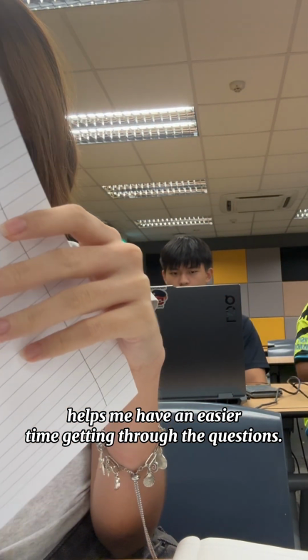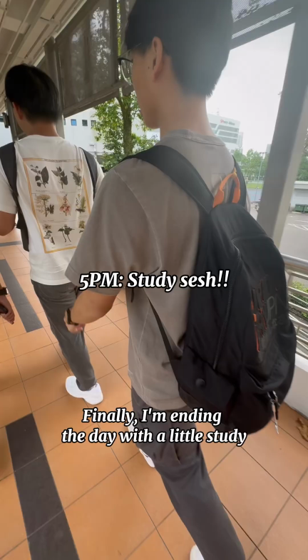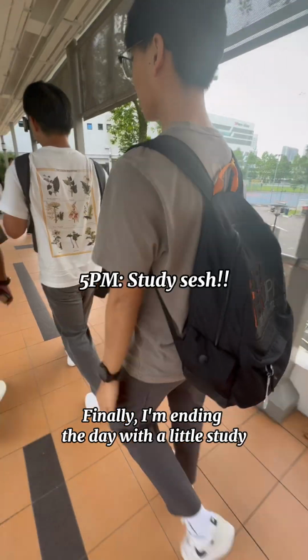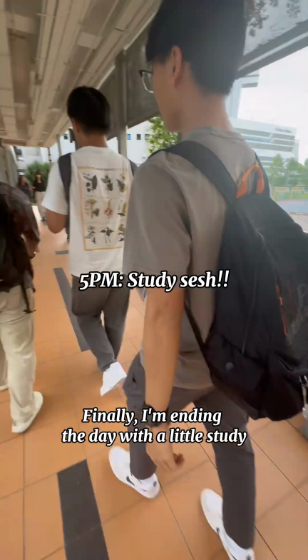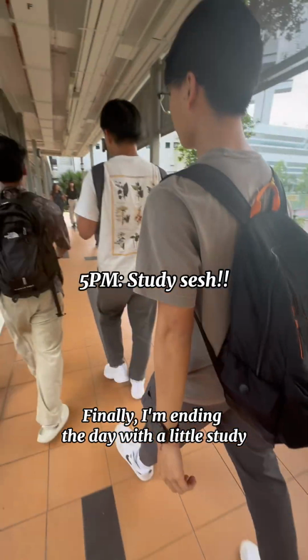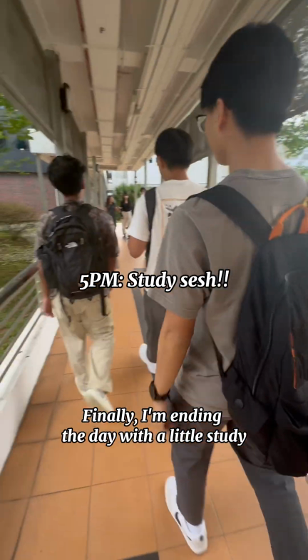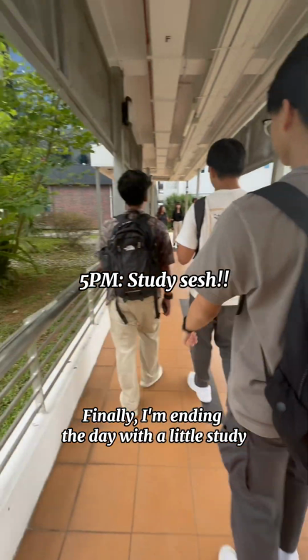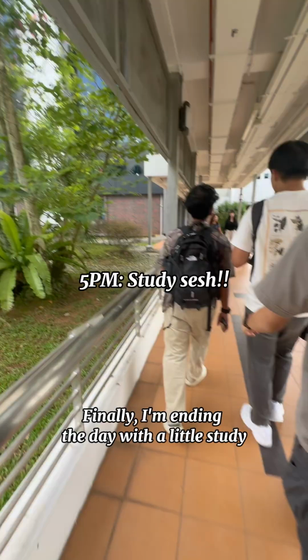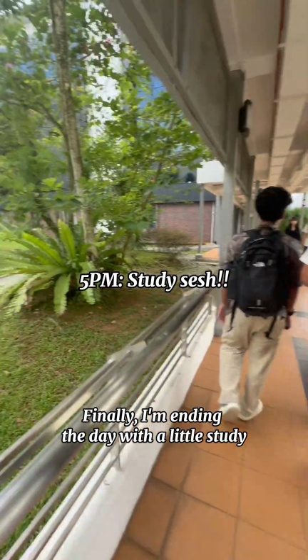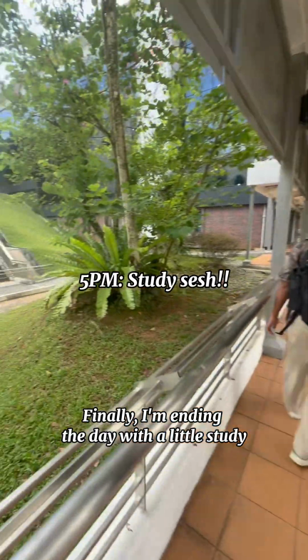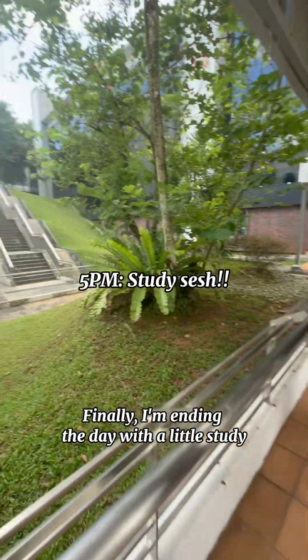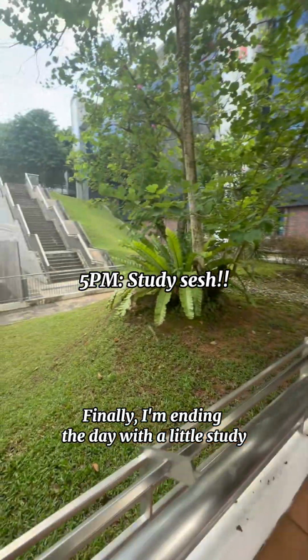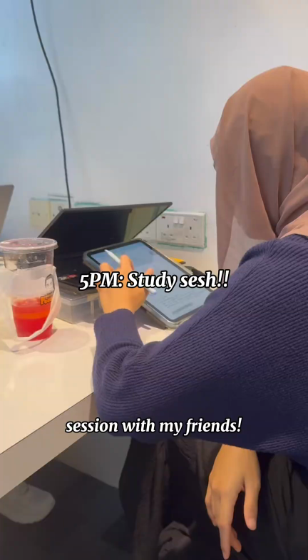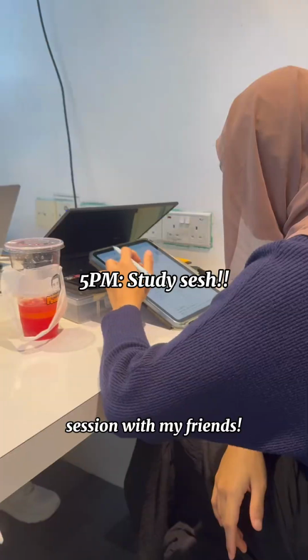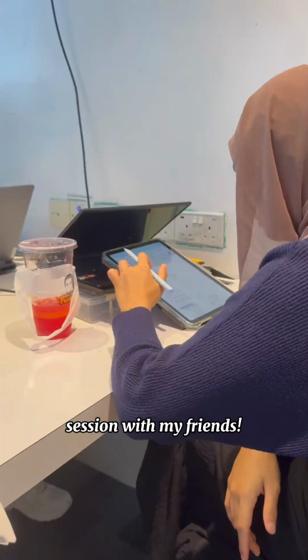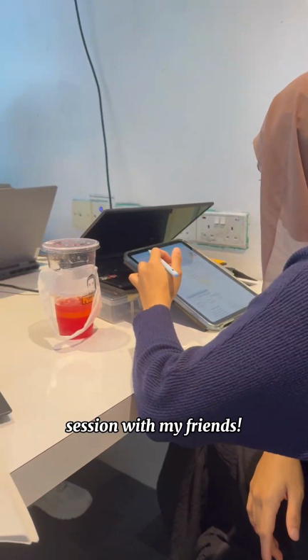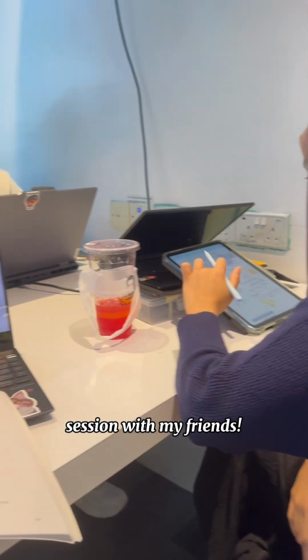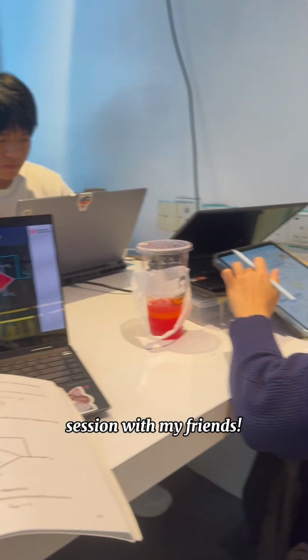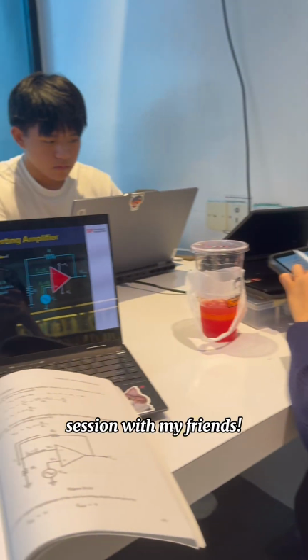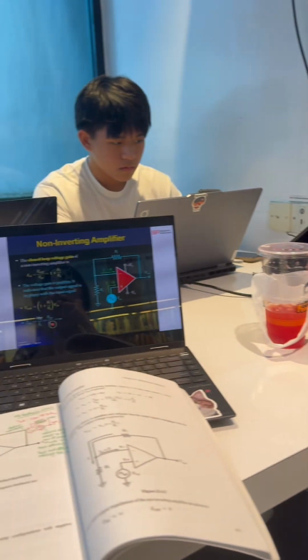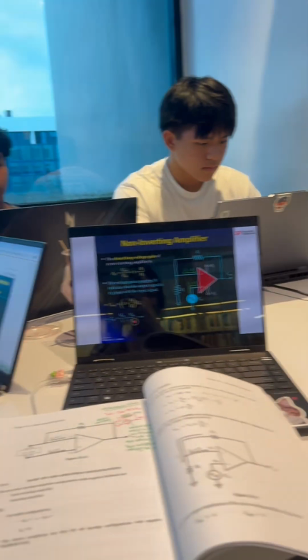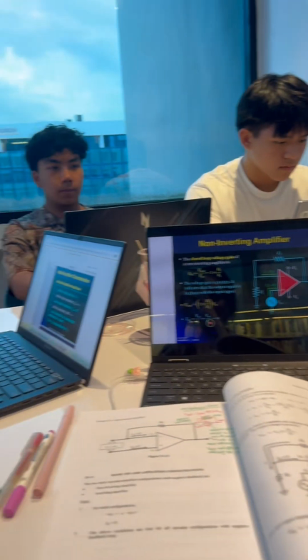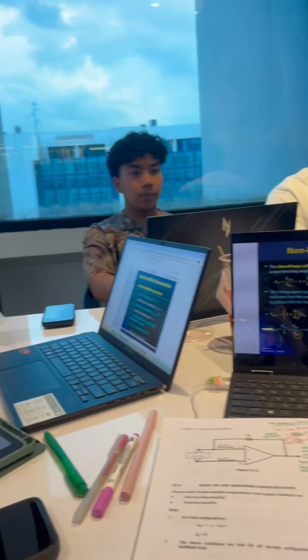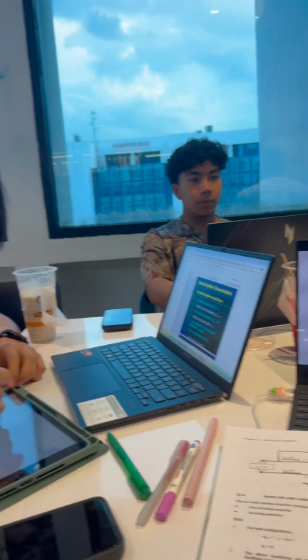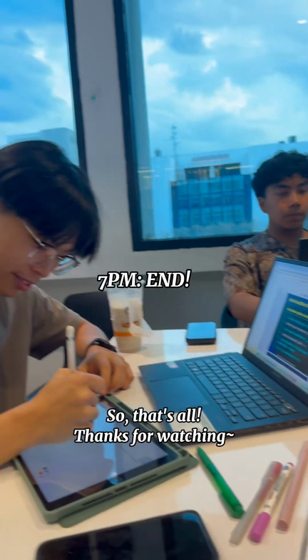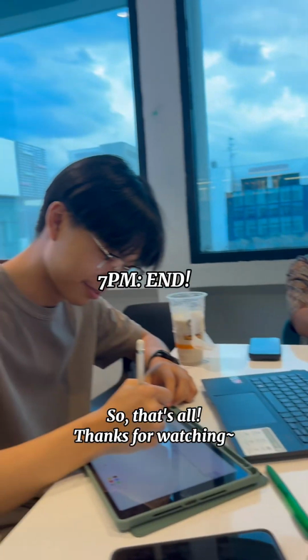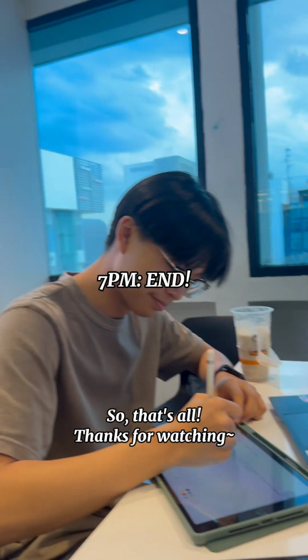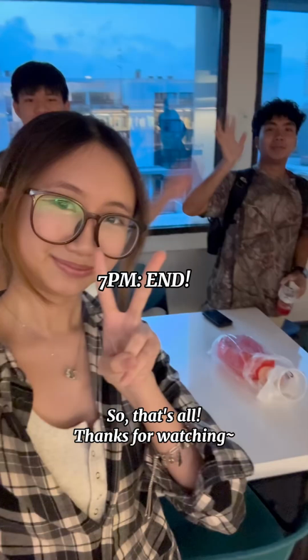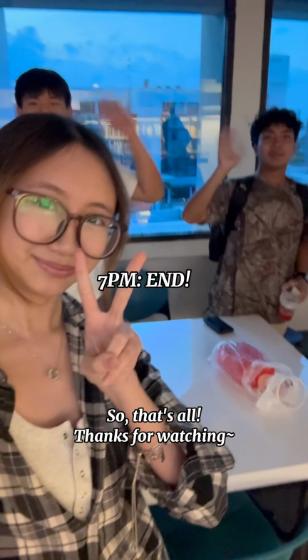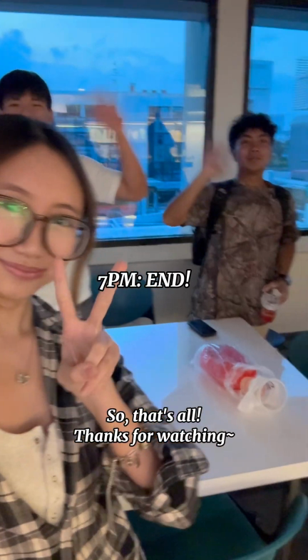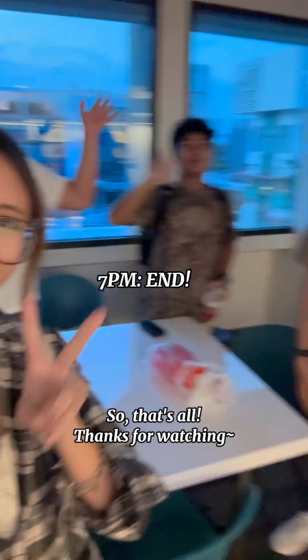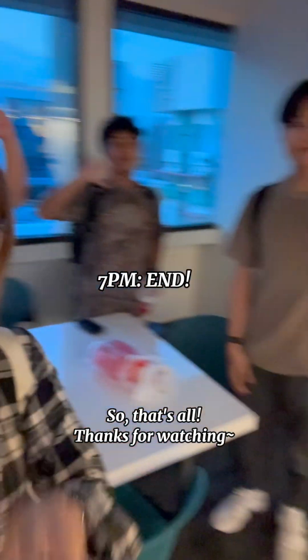And finally, I'm ending the day with a little study session with my friends. So that's all, thanks for watching!